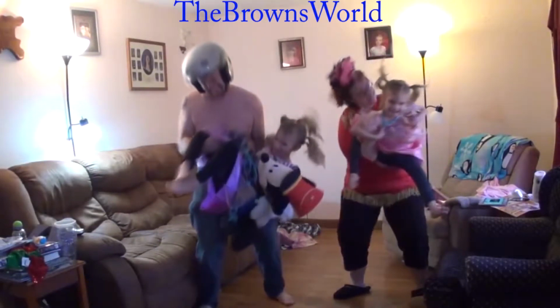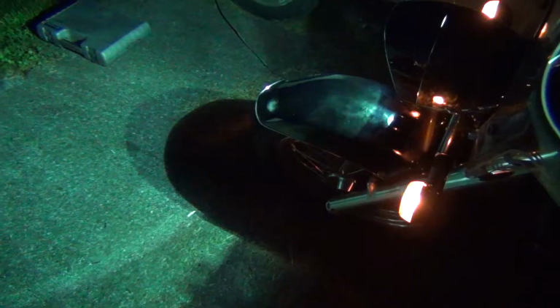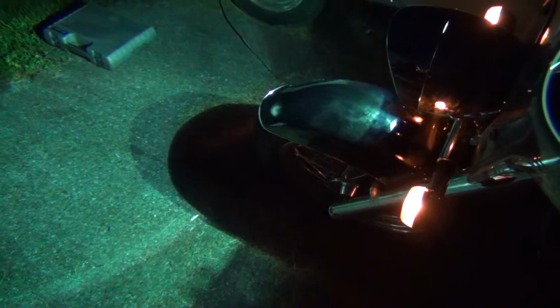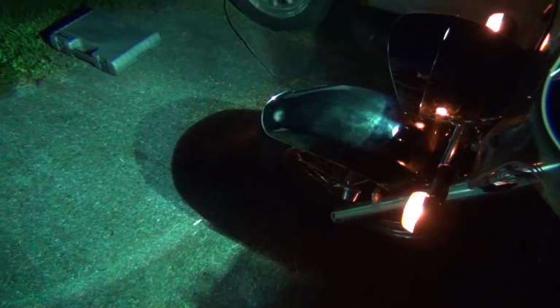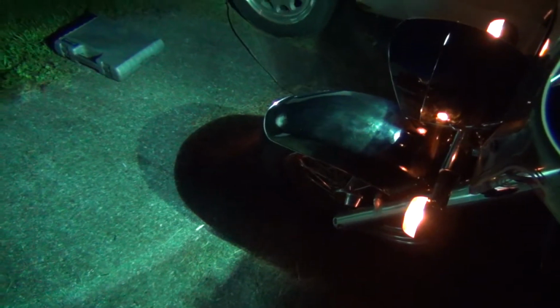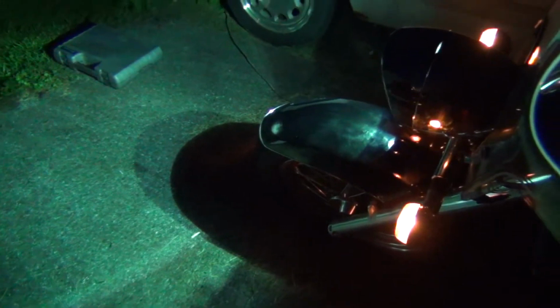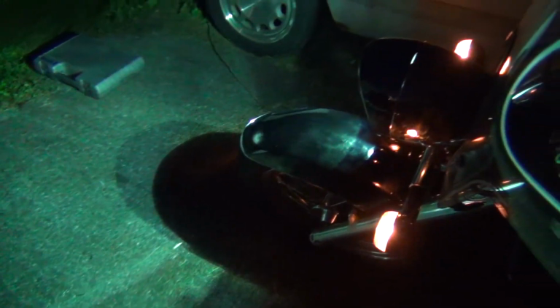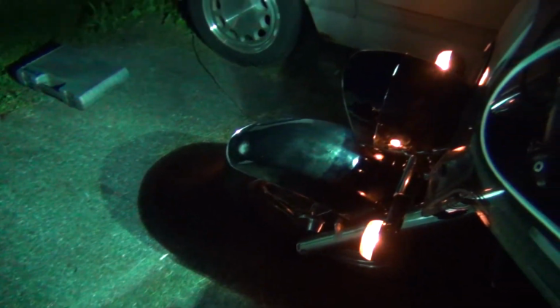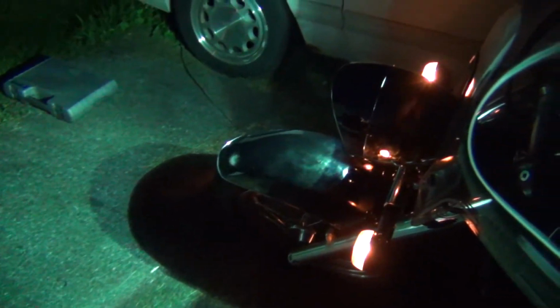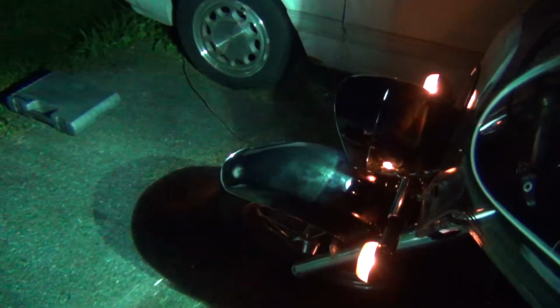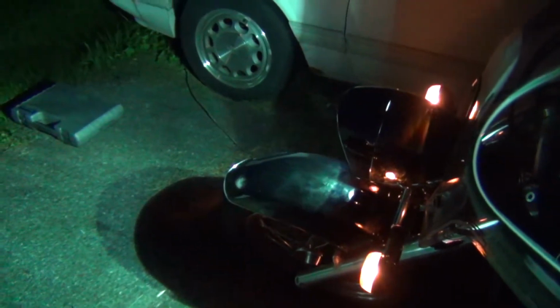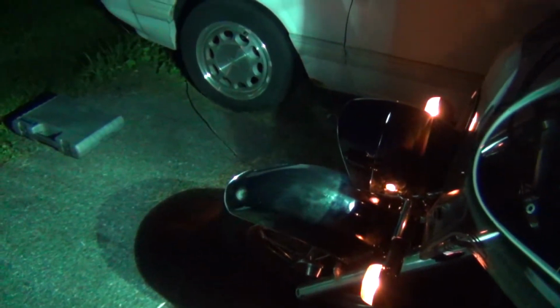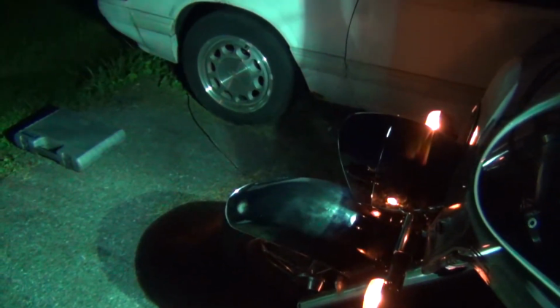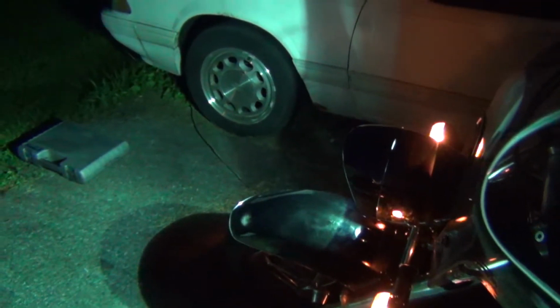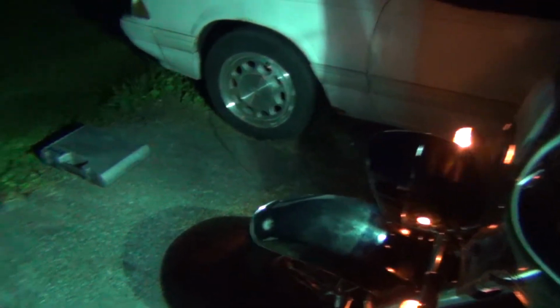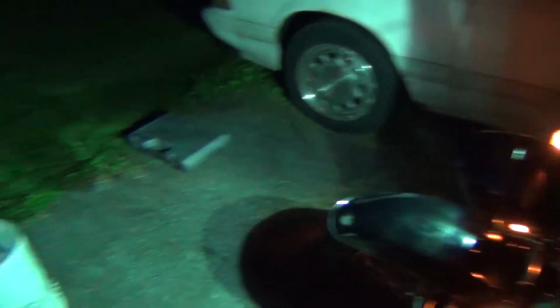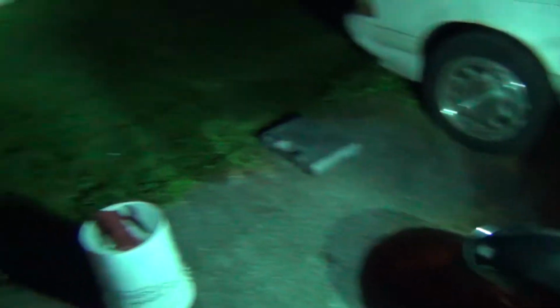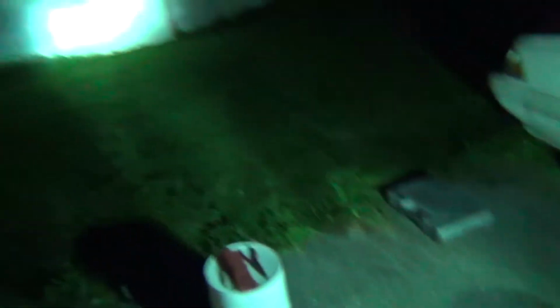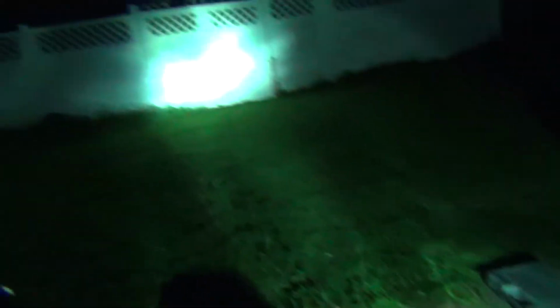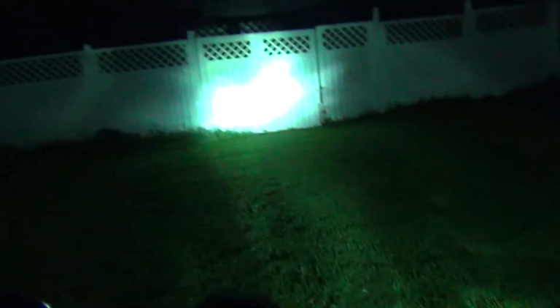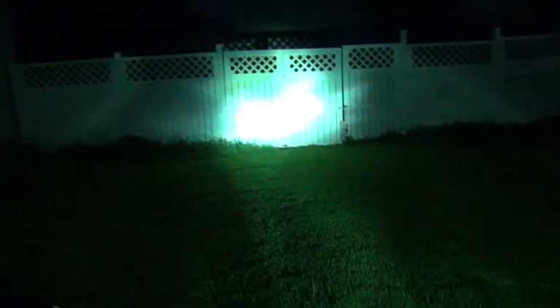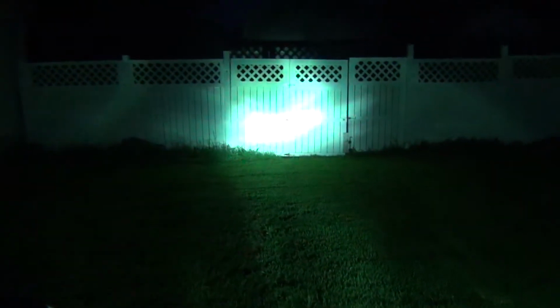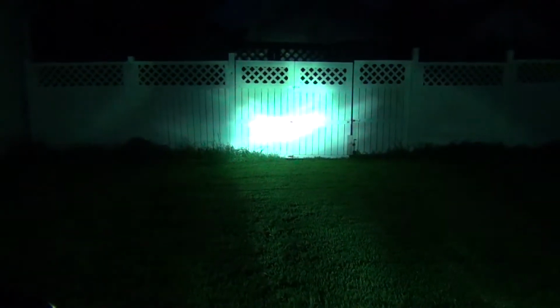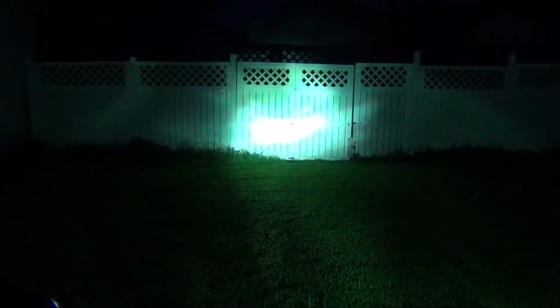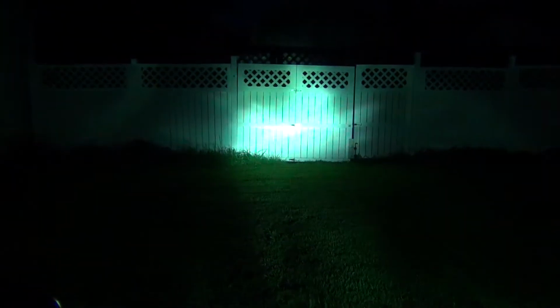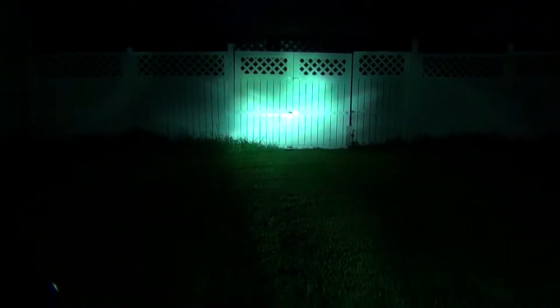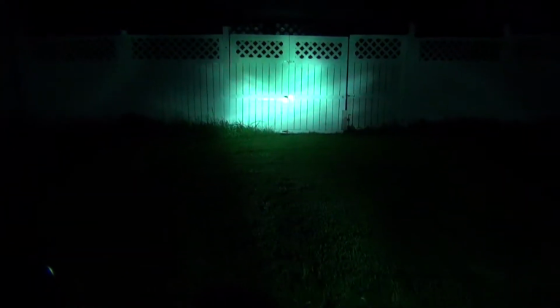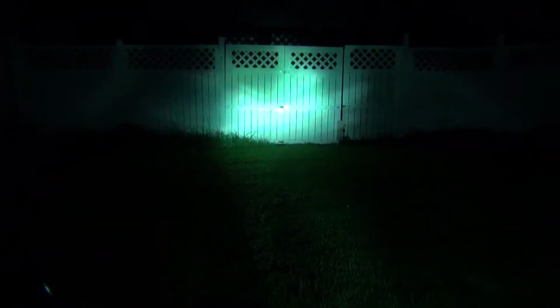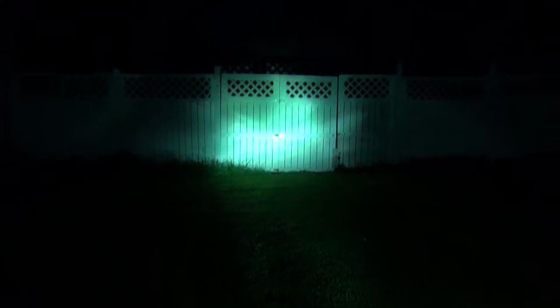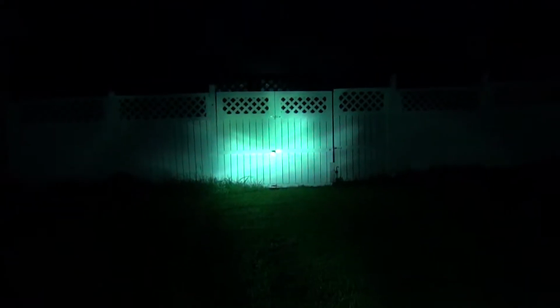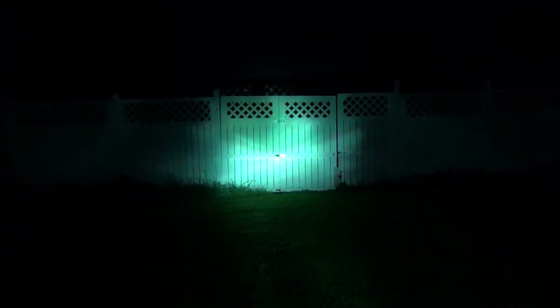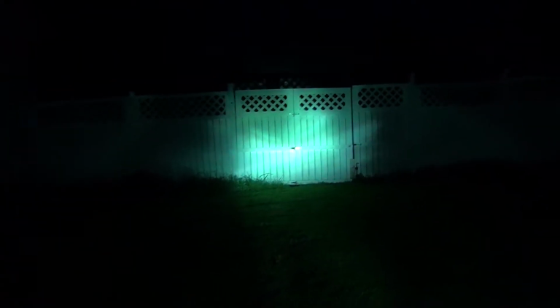Hello, everybody. Here it is — I installed my new headlight system. As you can see, it's so much brighter.